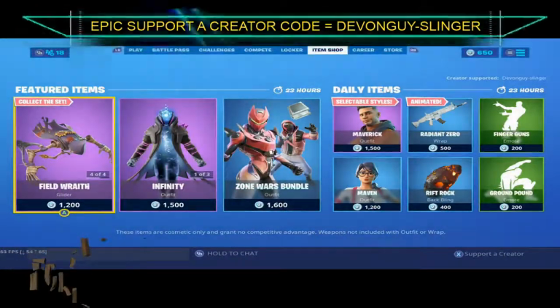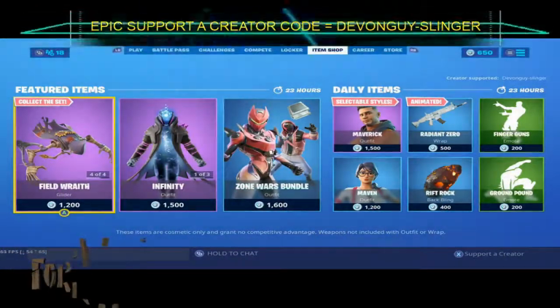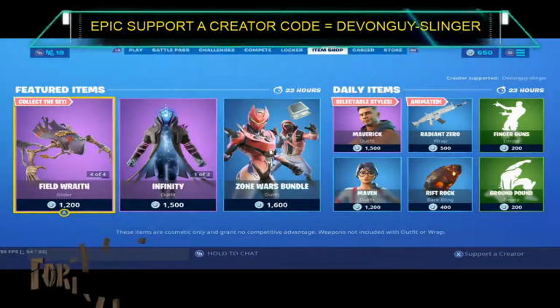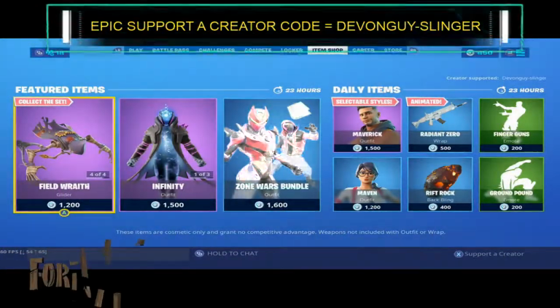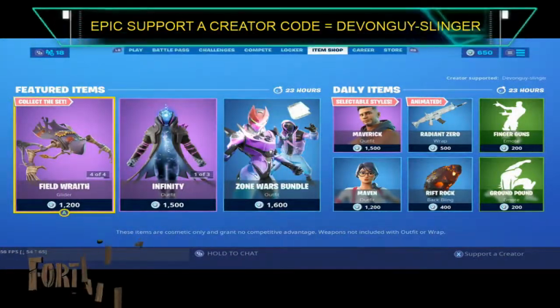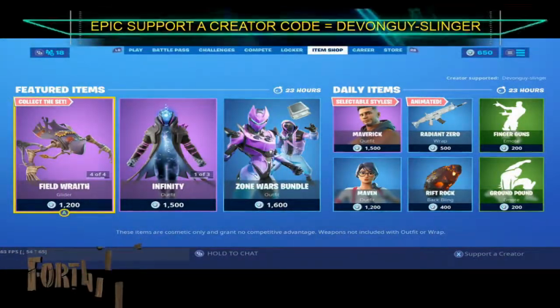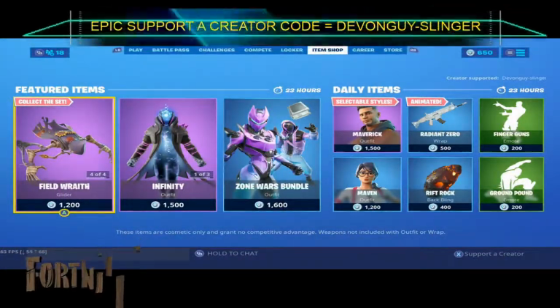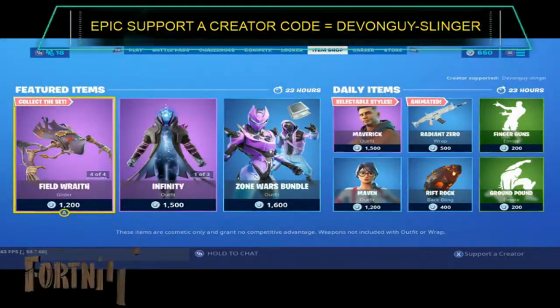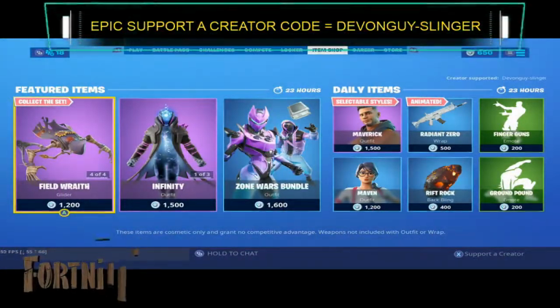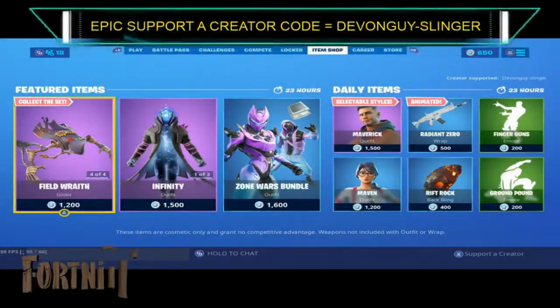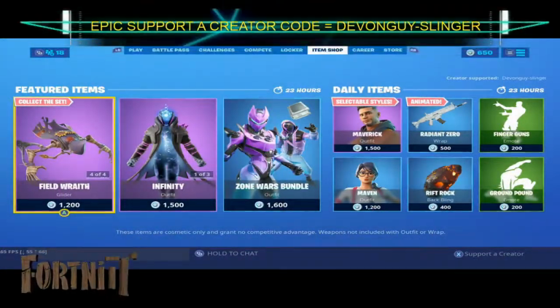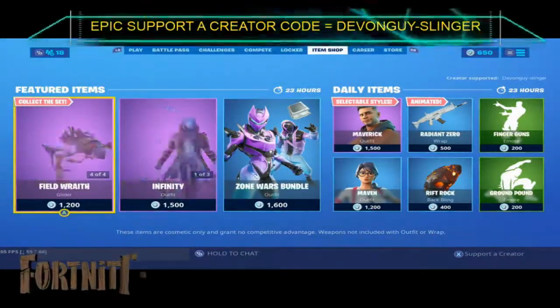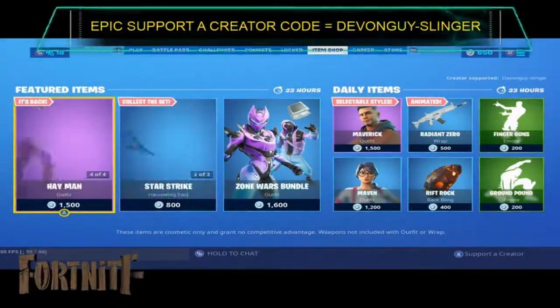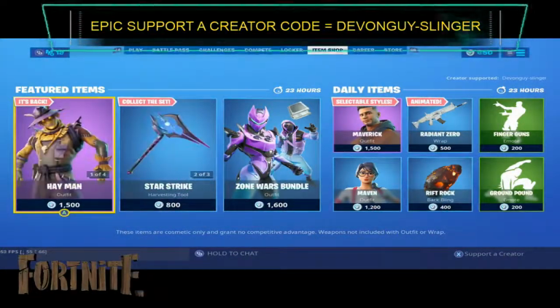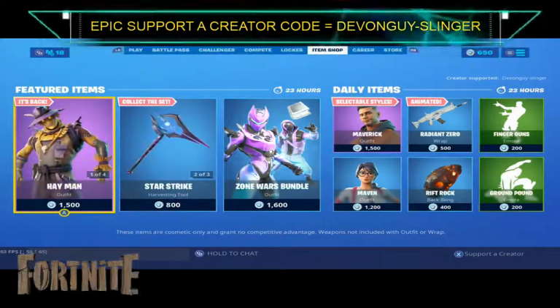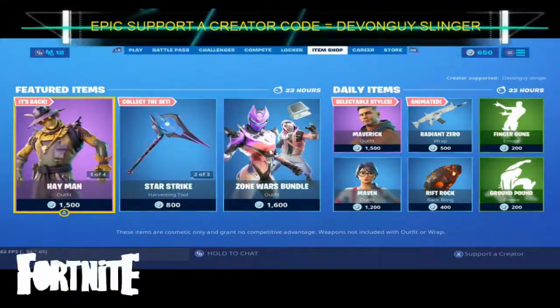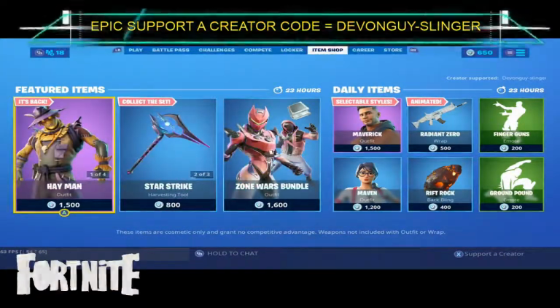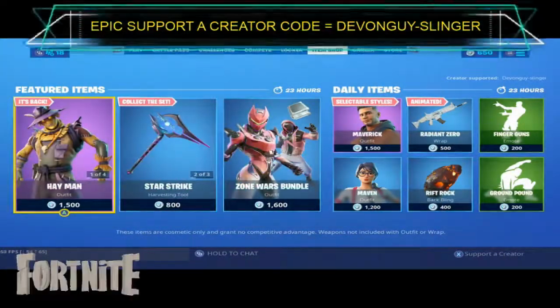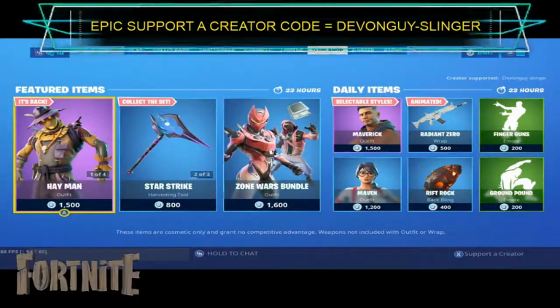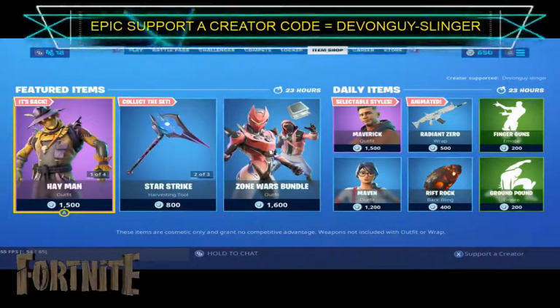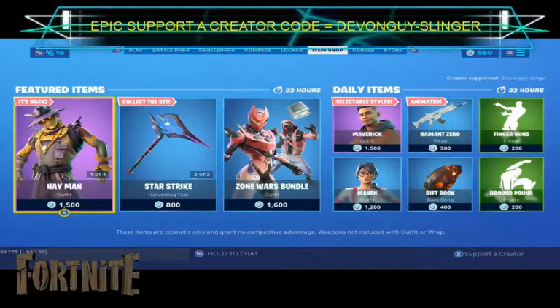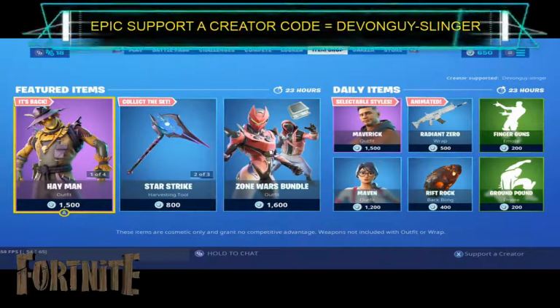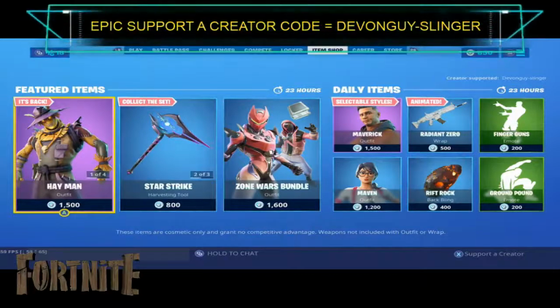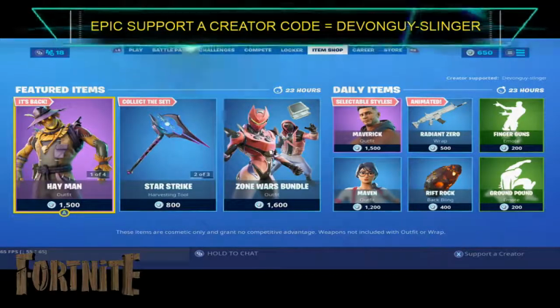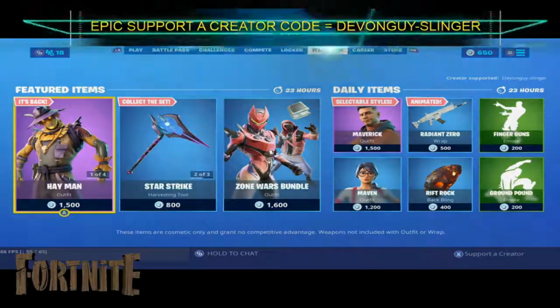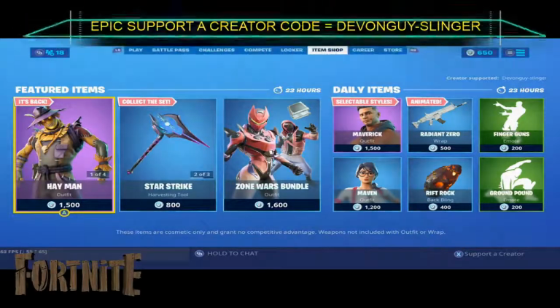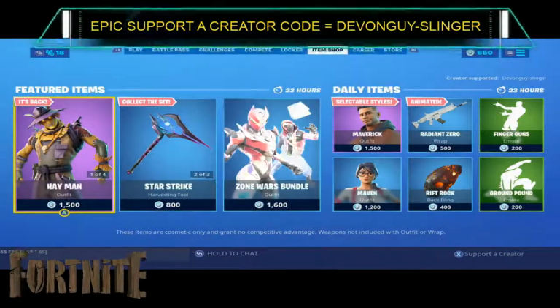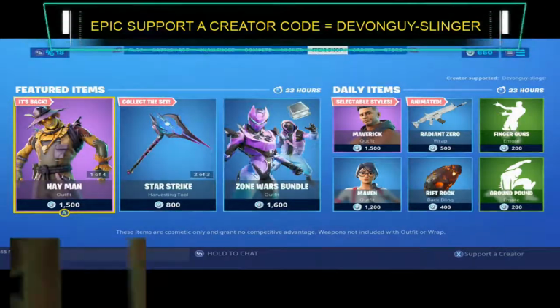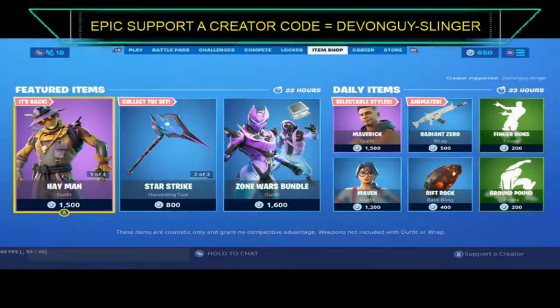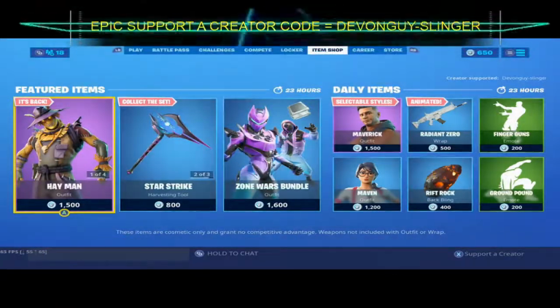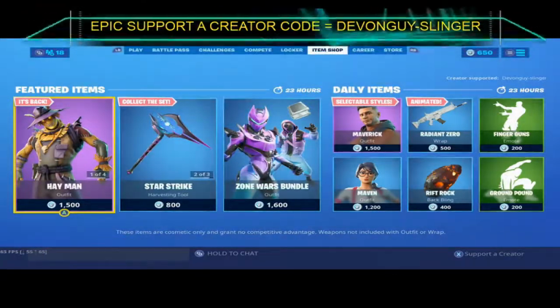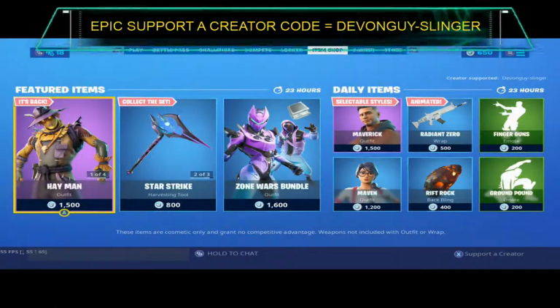Hey there everybody, it's now the 4th of October 2019. So I'm gonna bring to you today's new item shop.